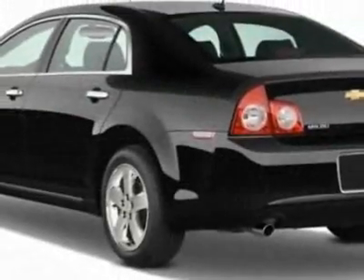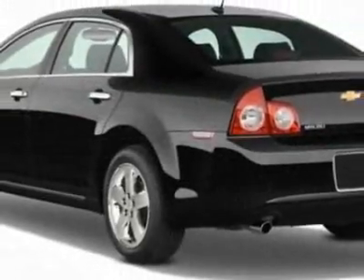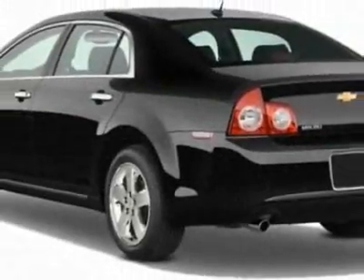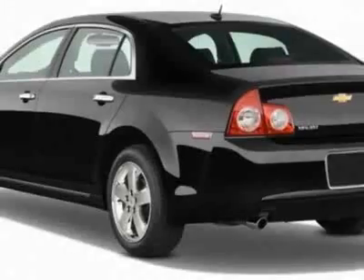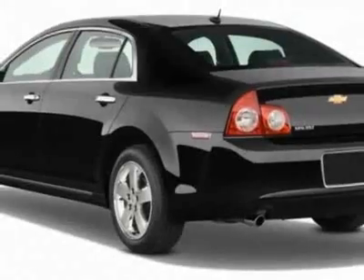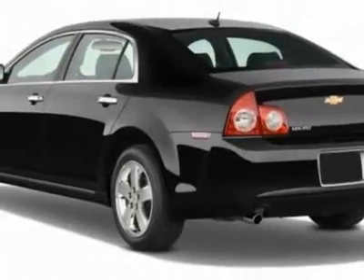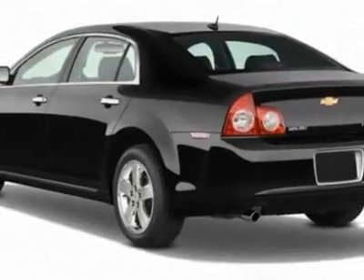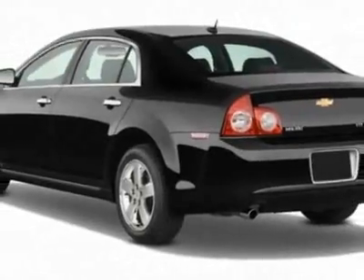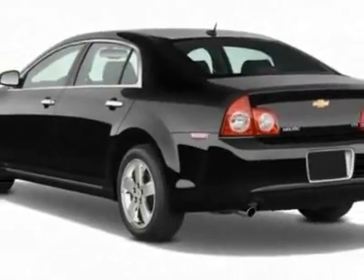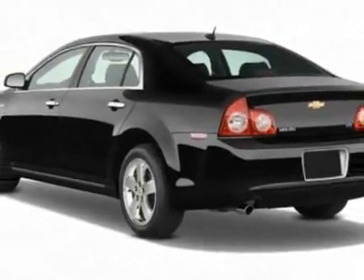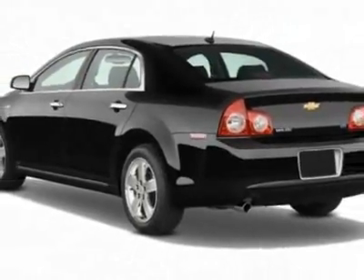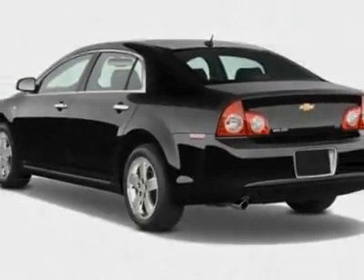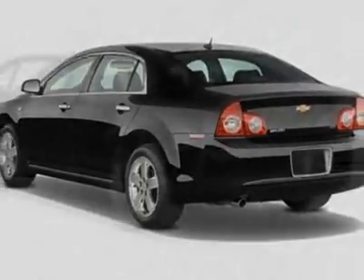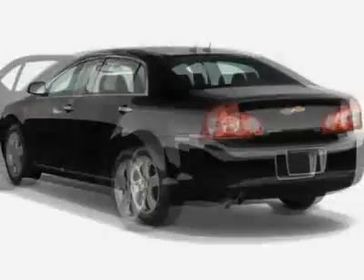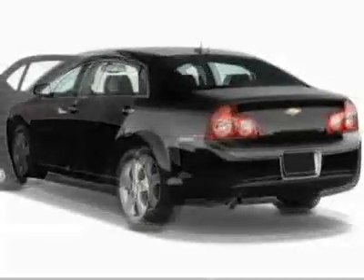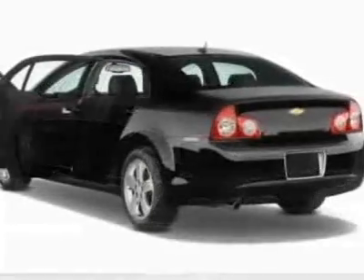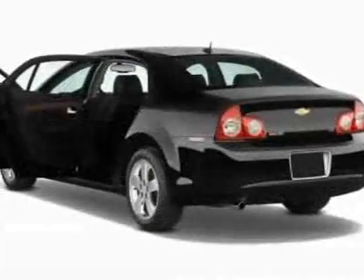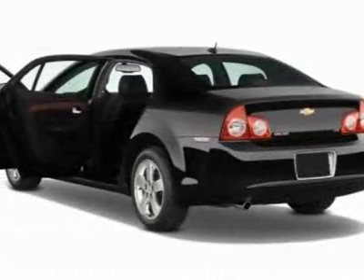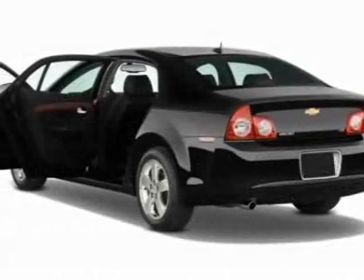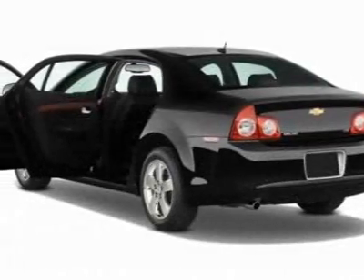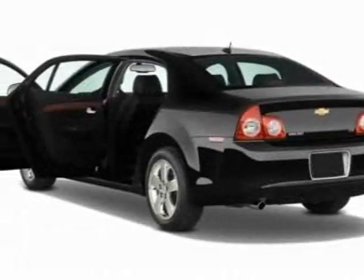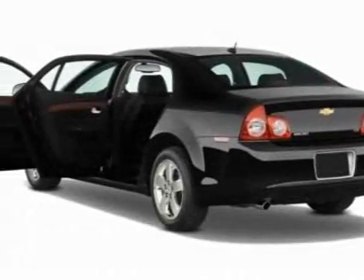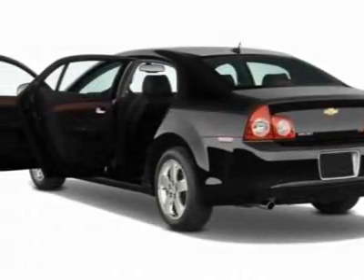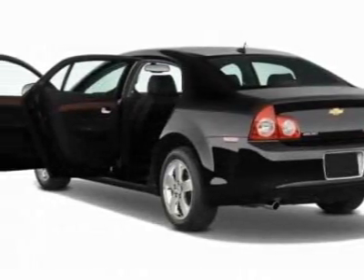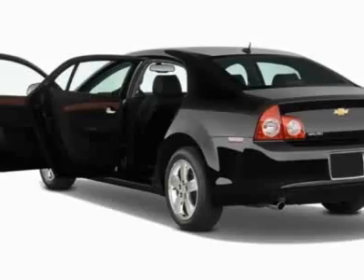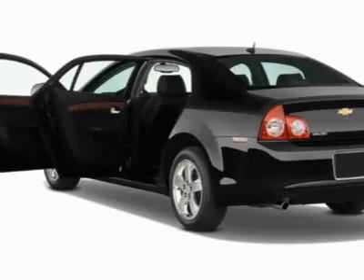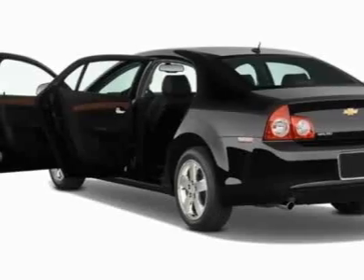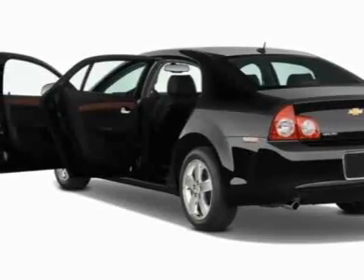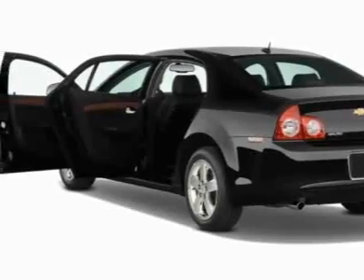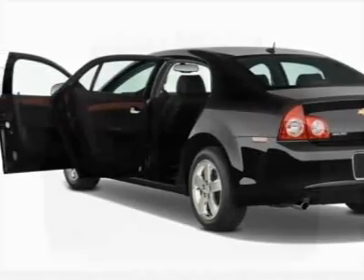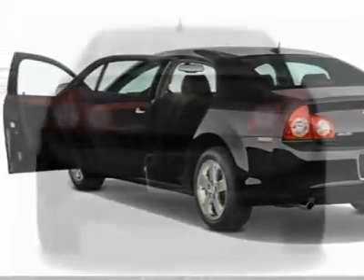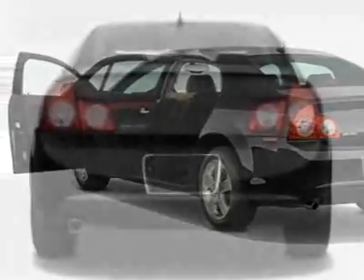This Malibu boasts a 2.4 liter inline-four engine and has a 6-speed automatic transmission.